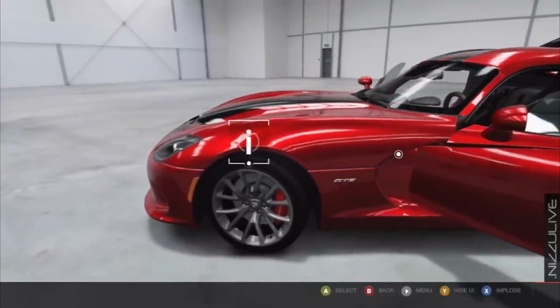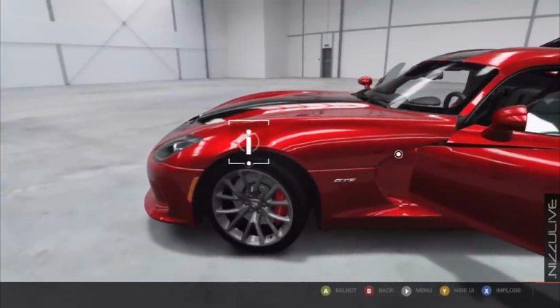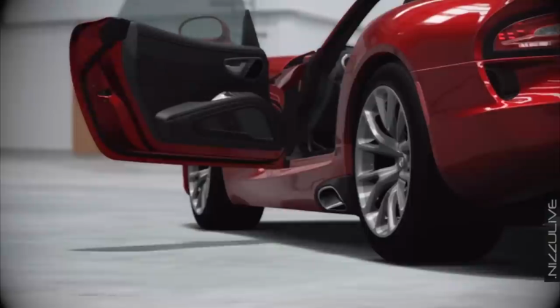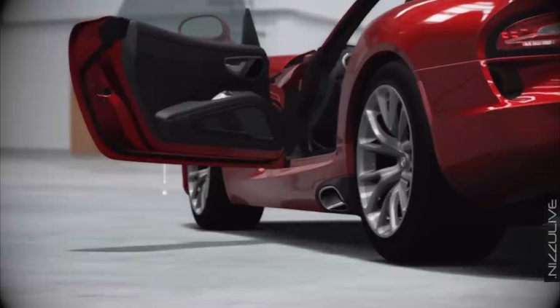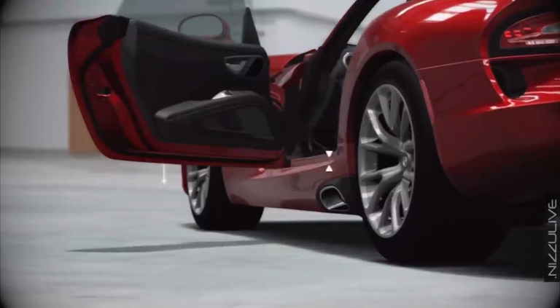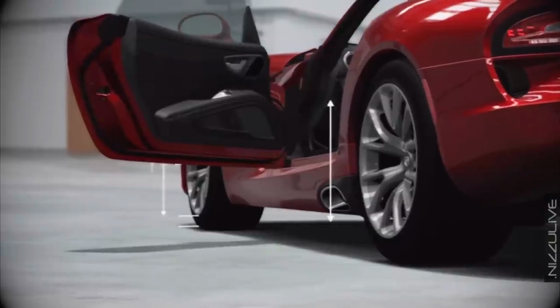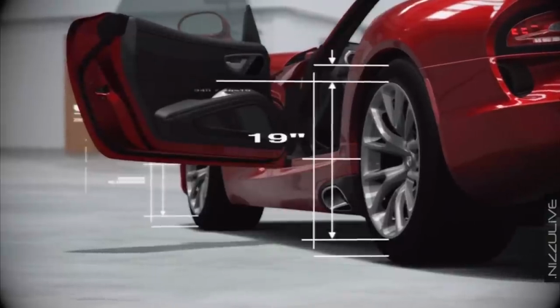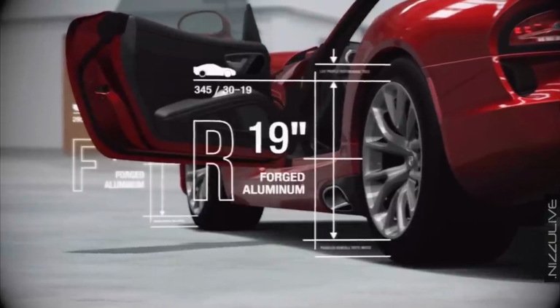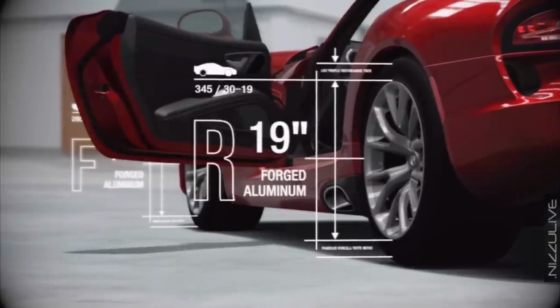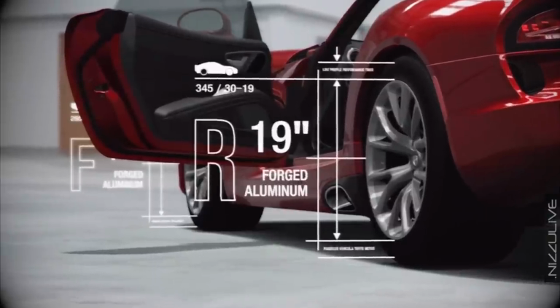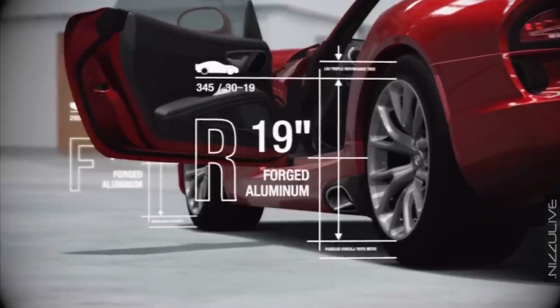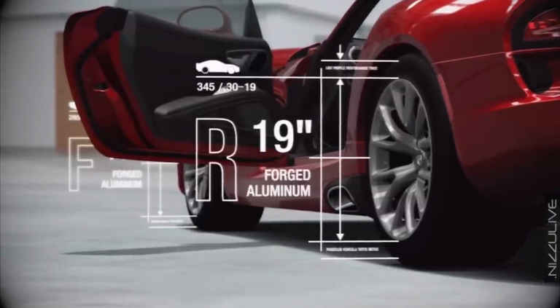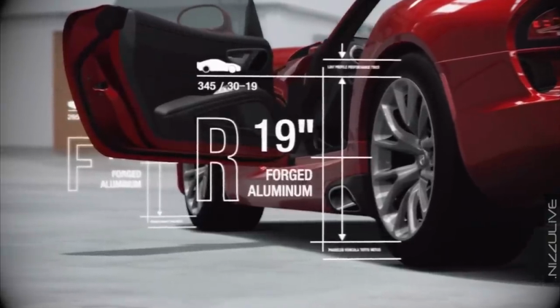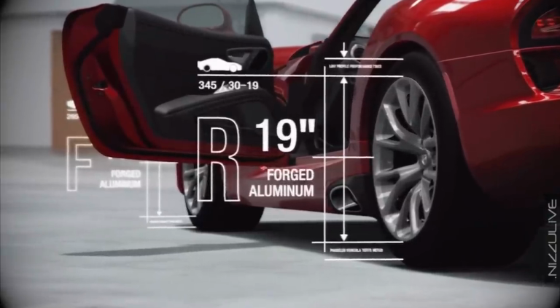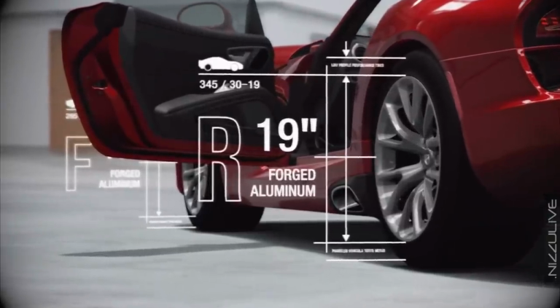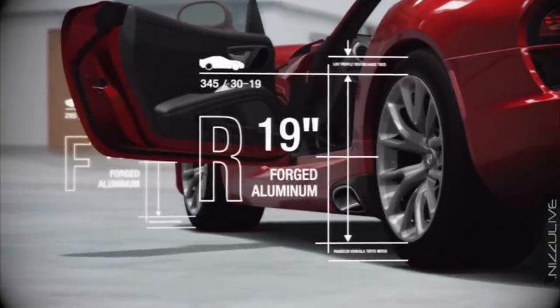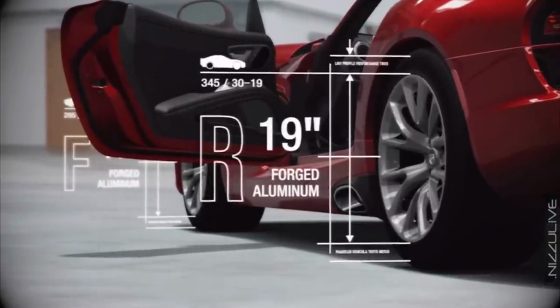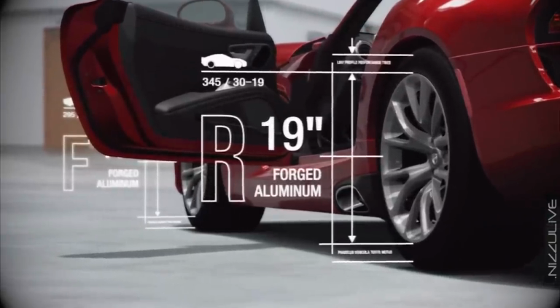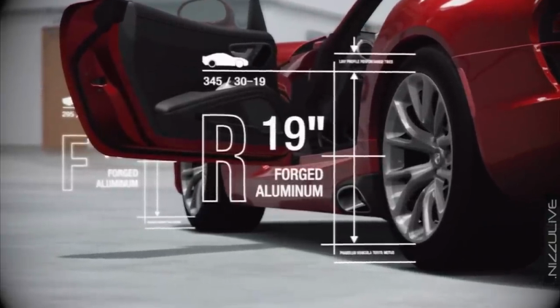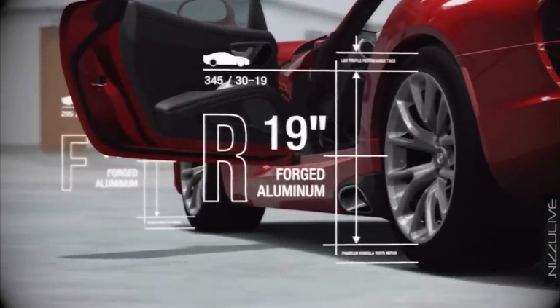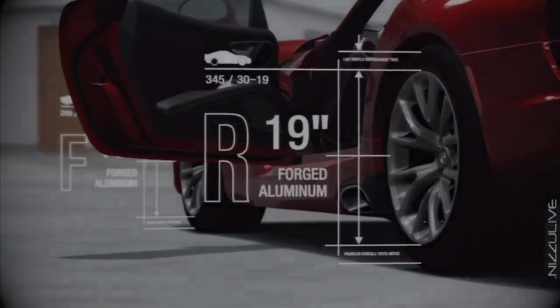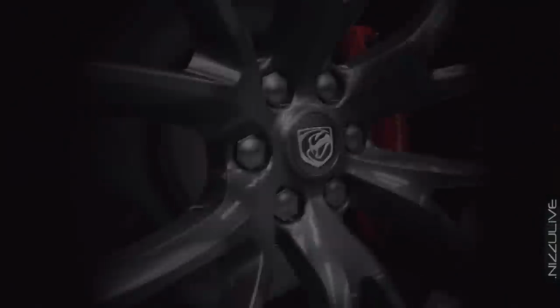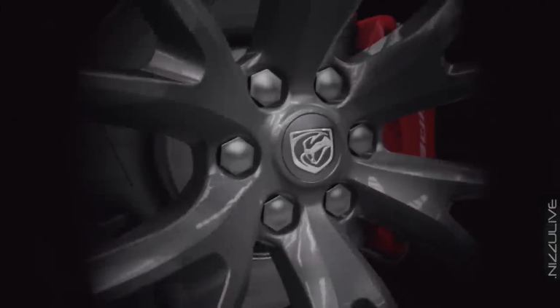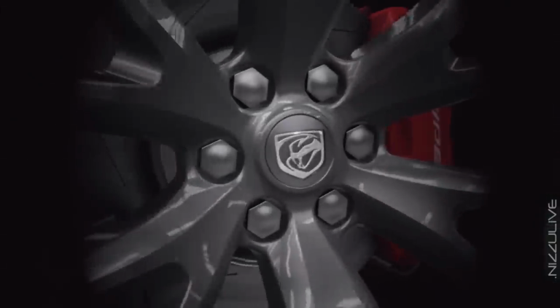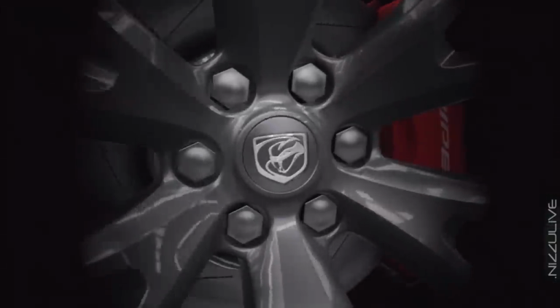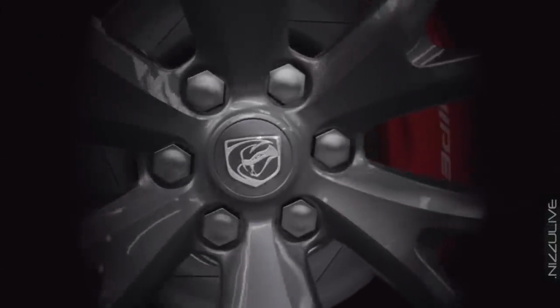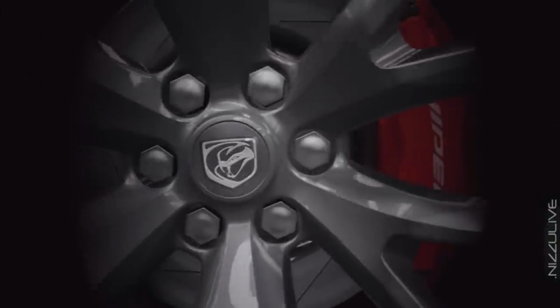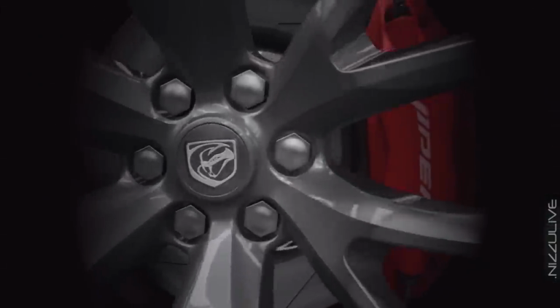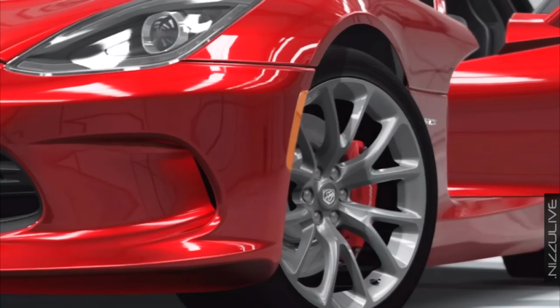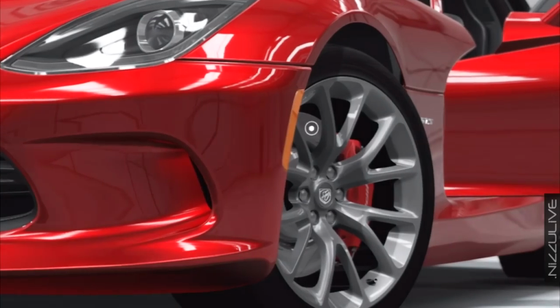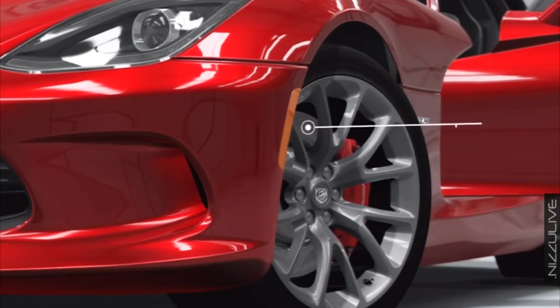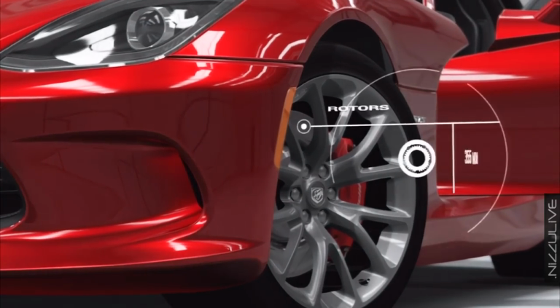The Viper GTS is equipped with 19-inch five-spoke forged aluminum rear wheels and slotted disc brakes.